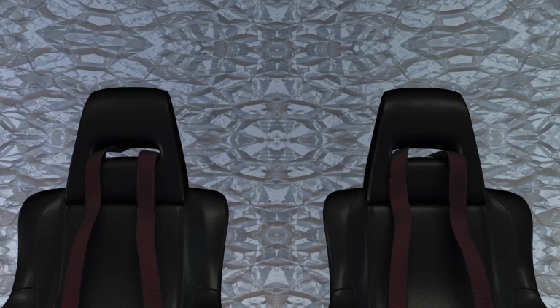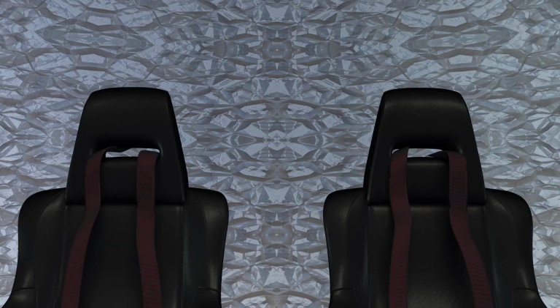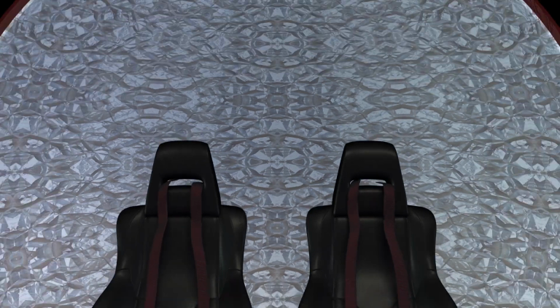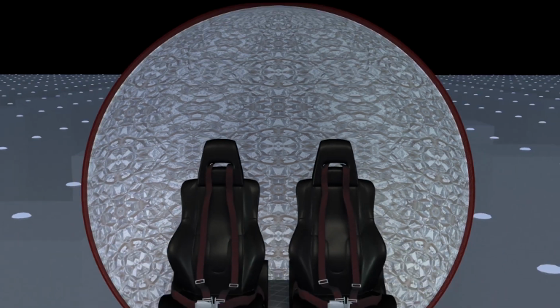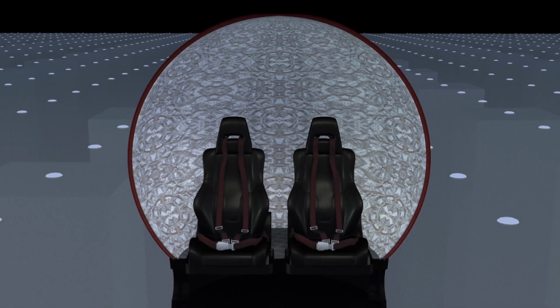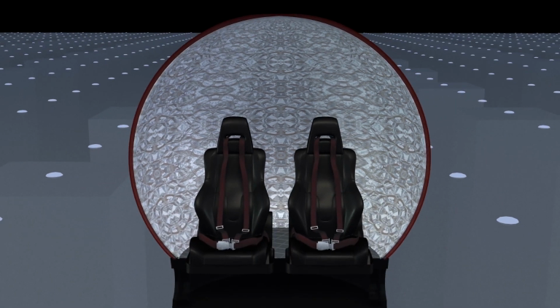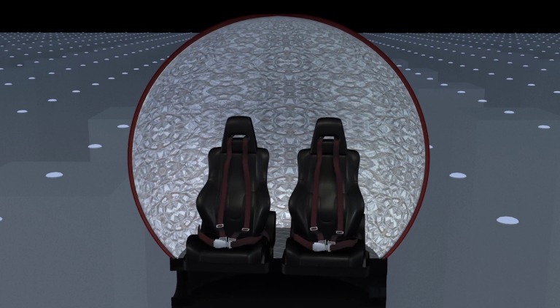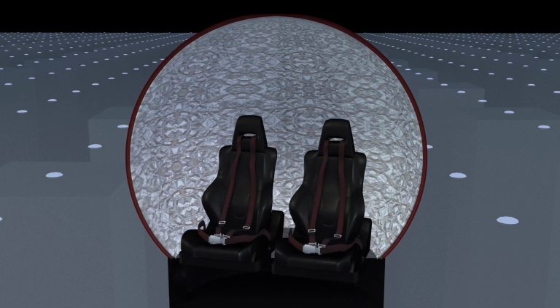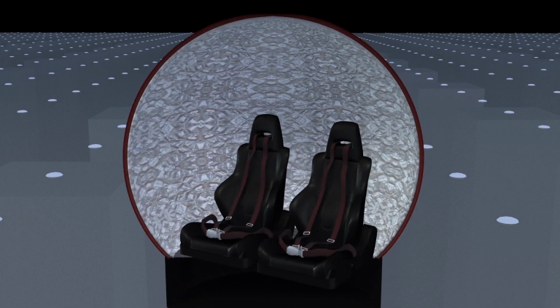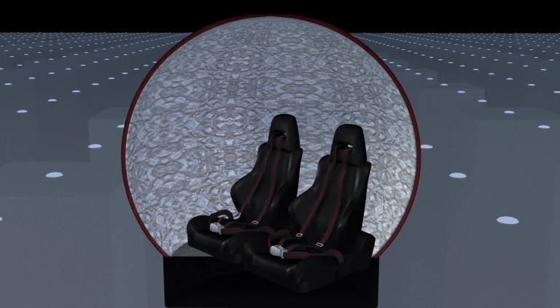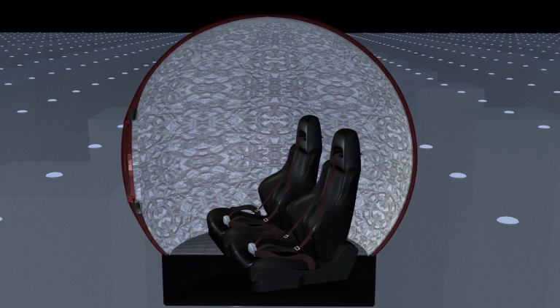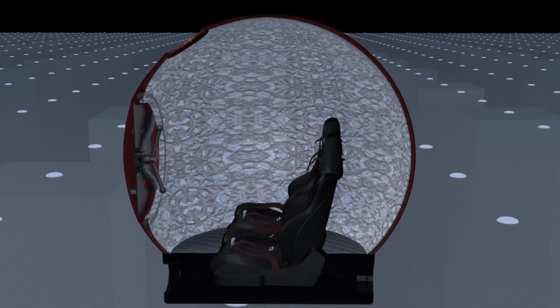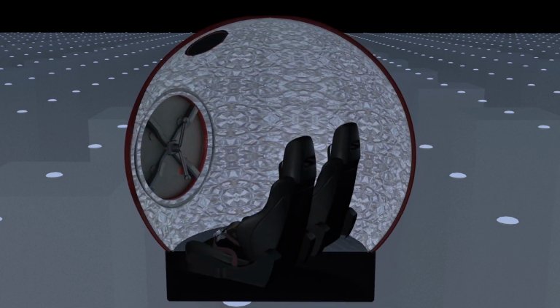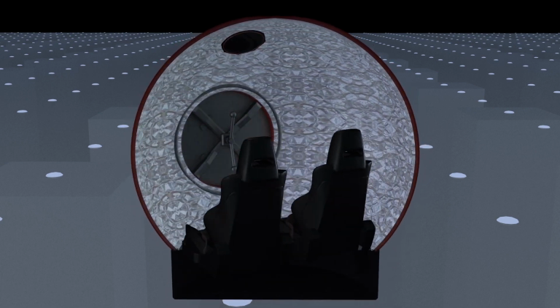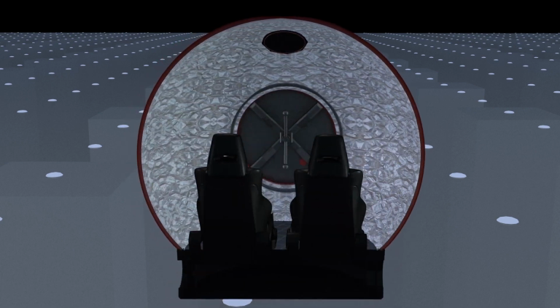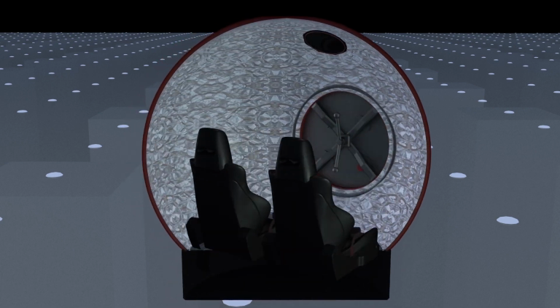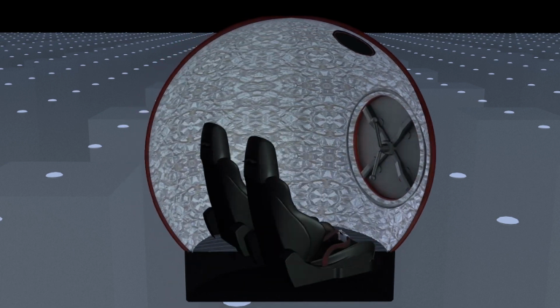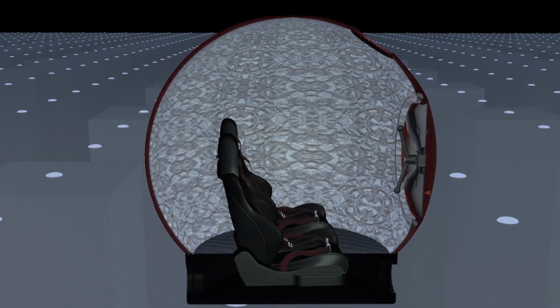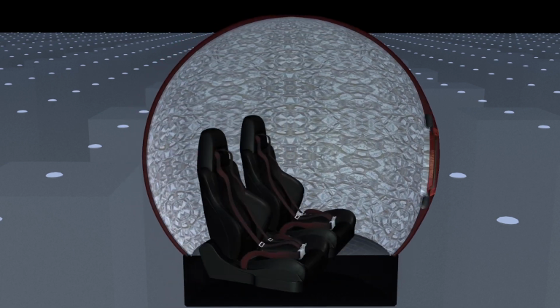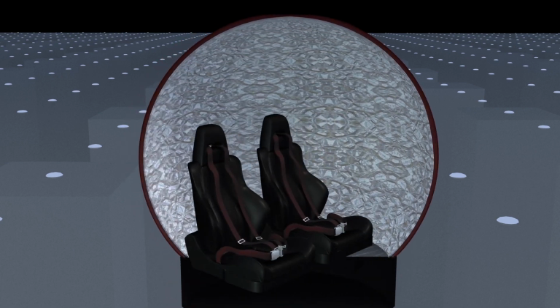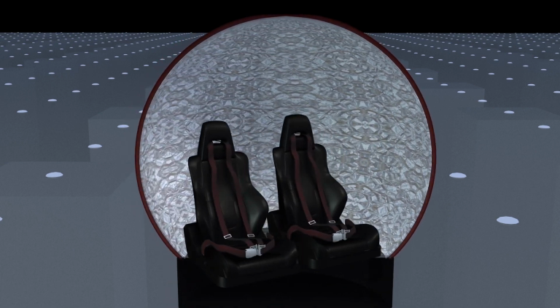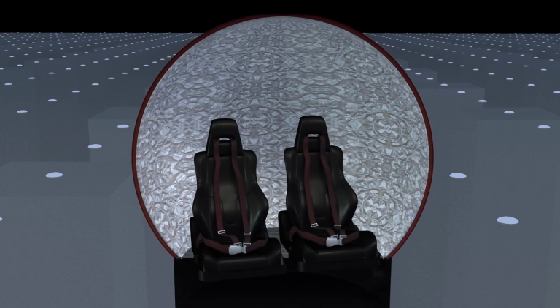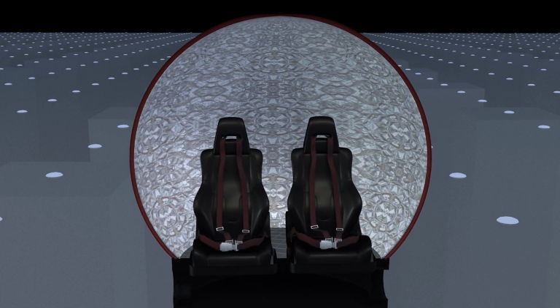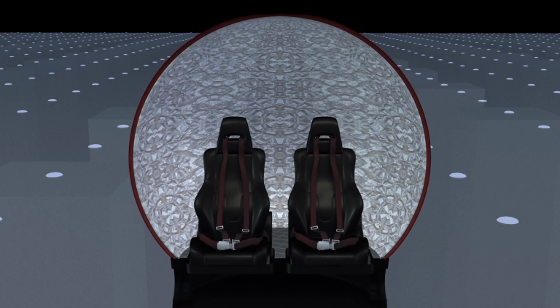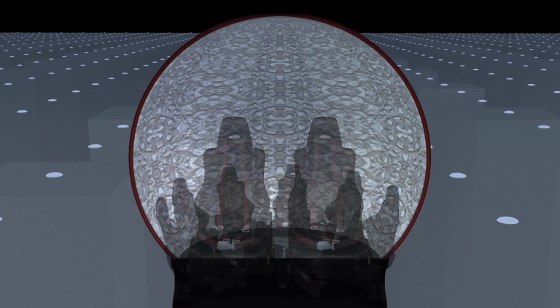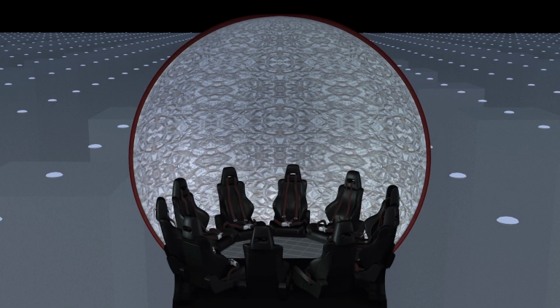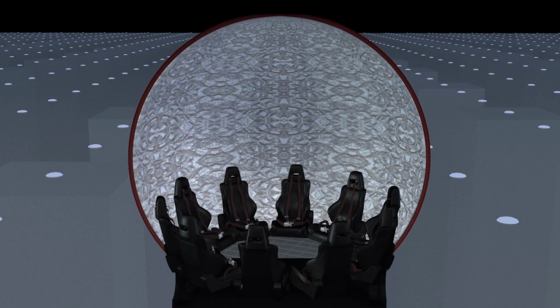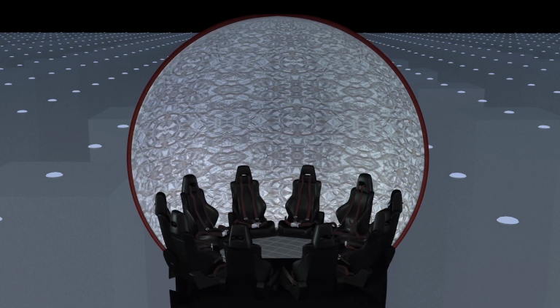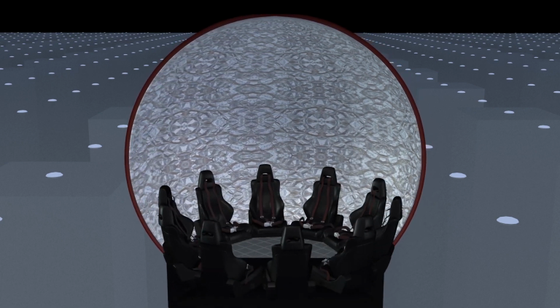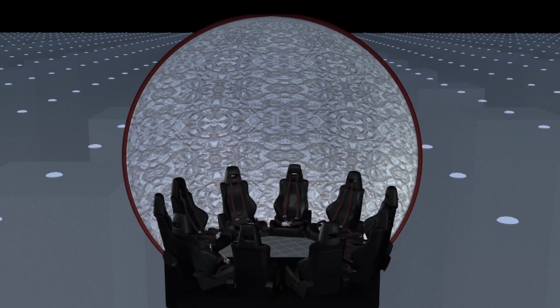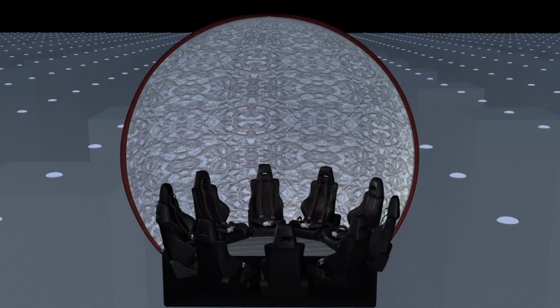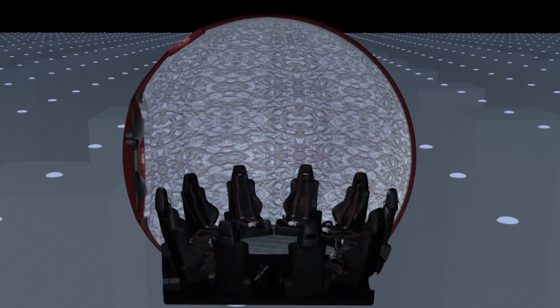The capsules come in five different capacities, ranging from two to ten people, each with varying seating designs.